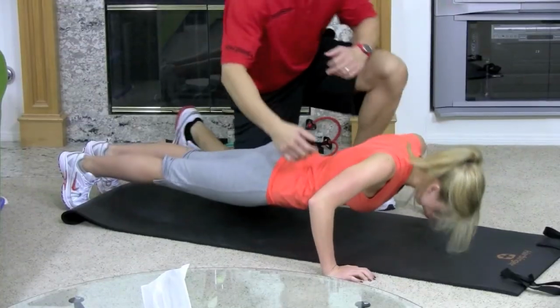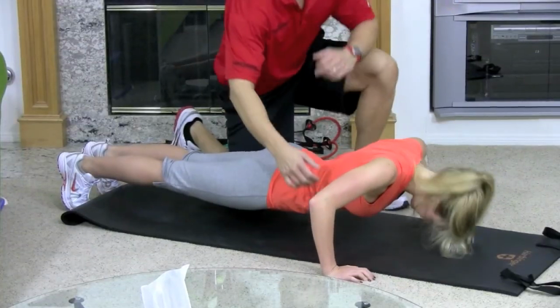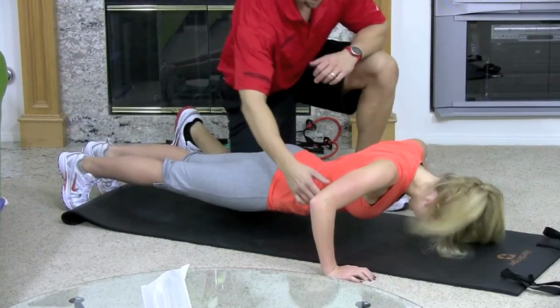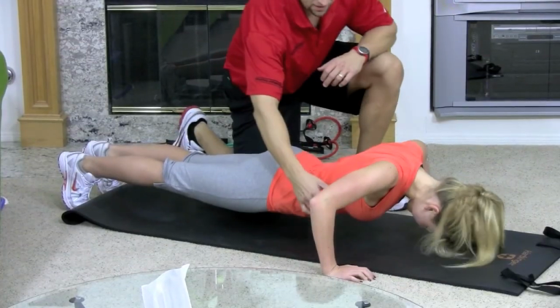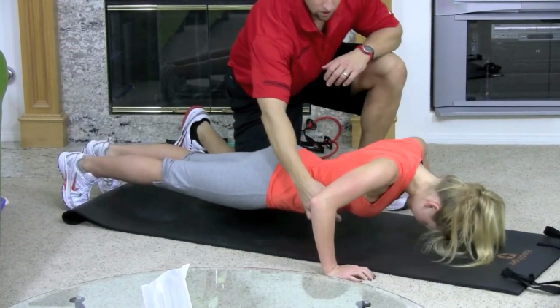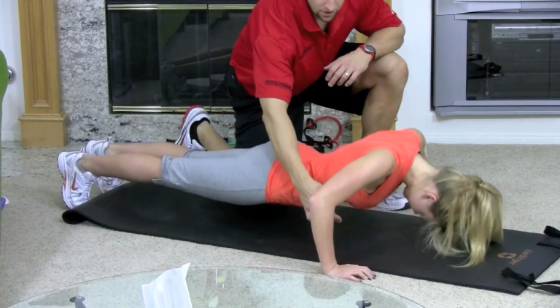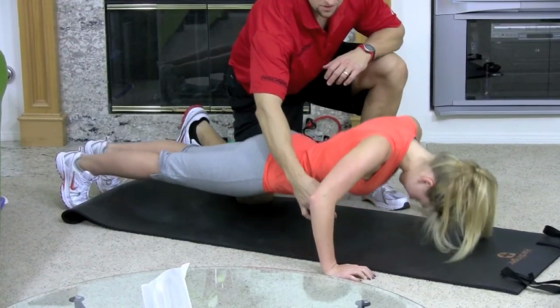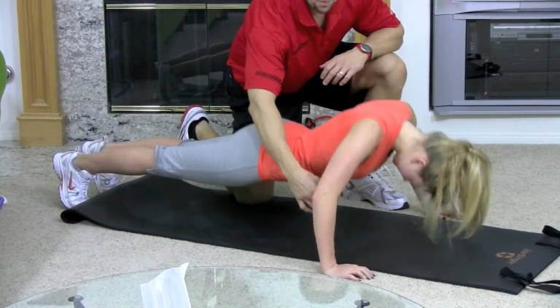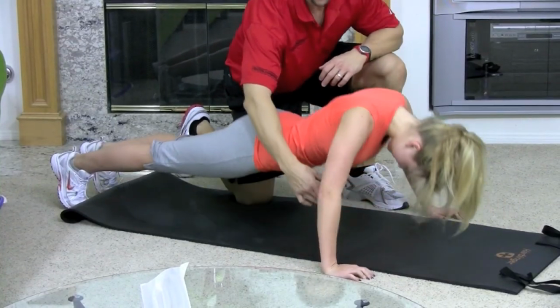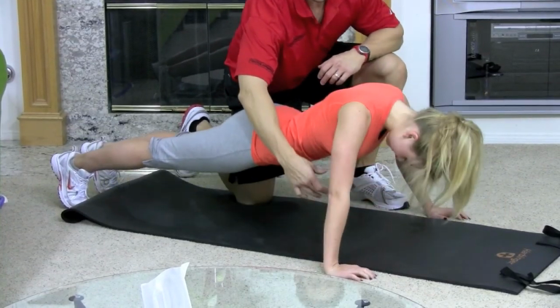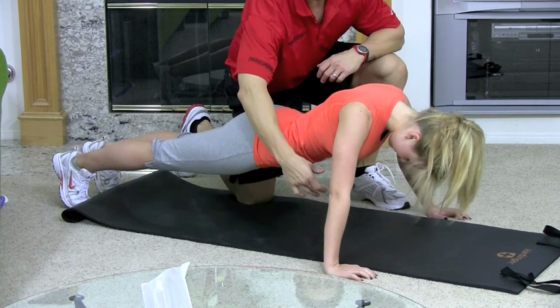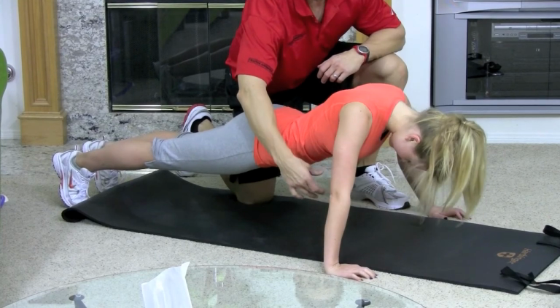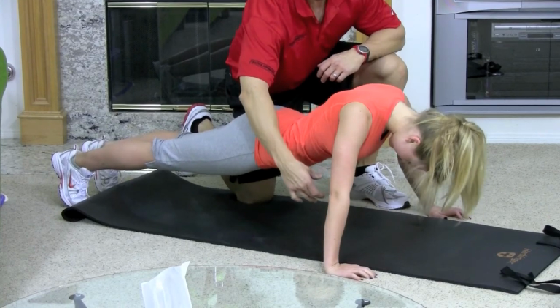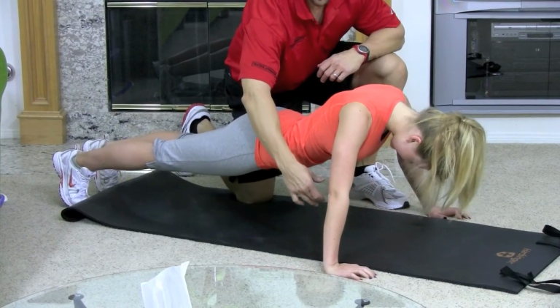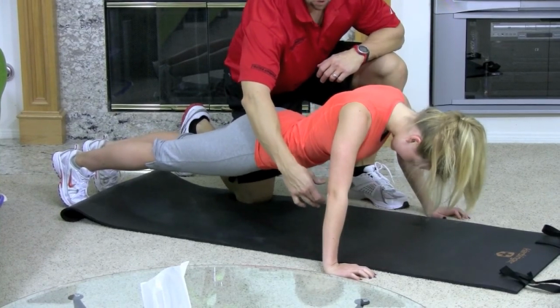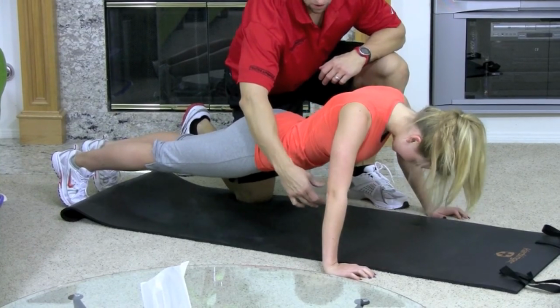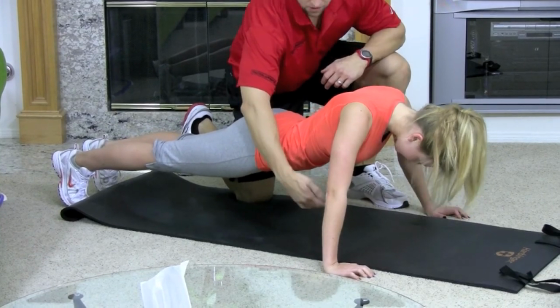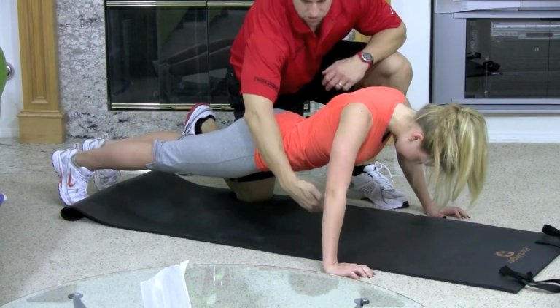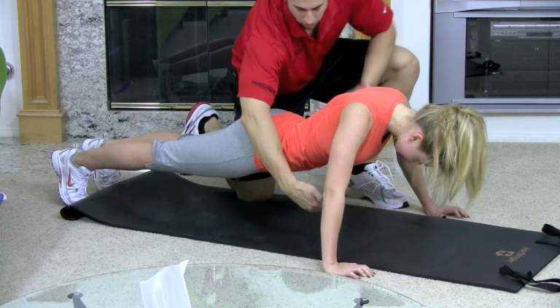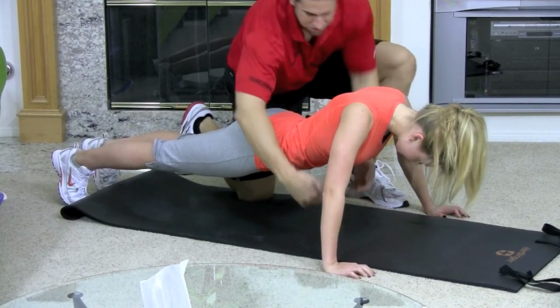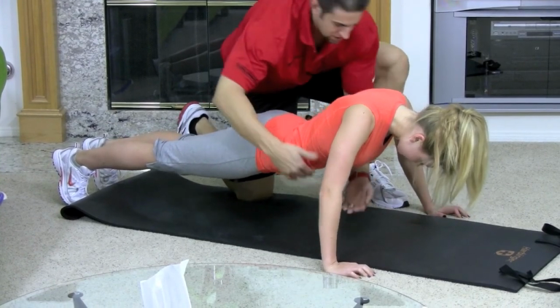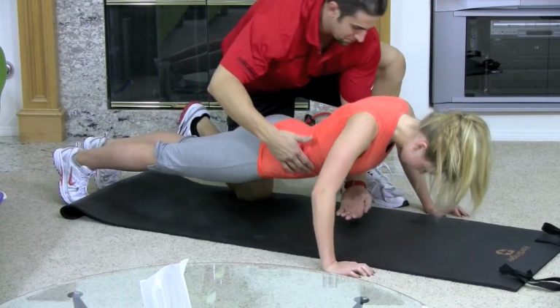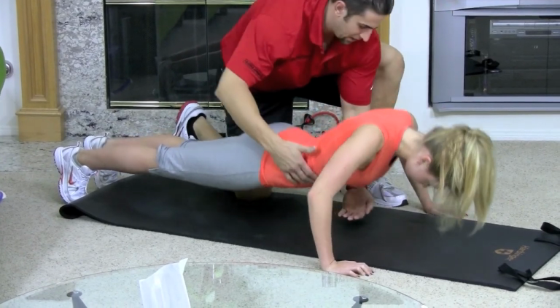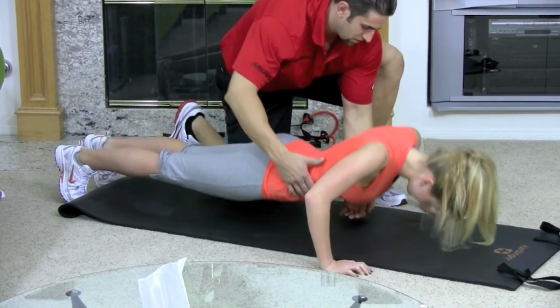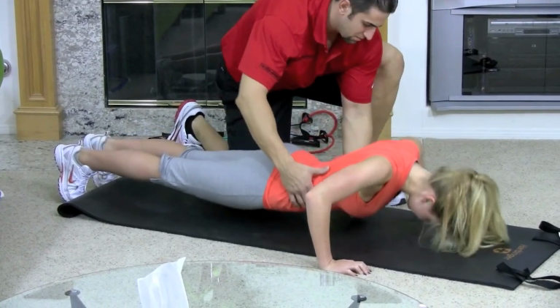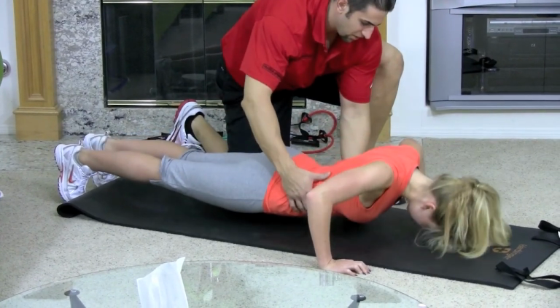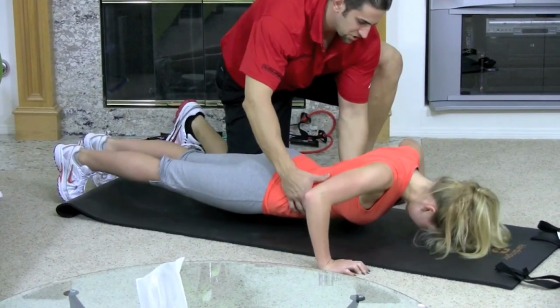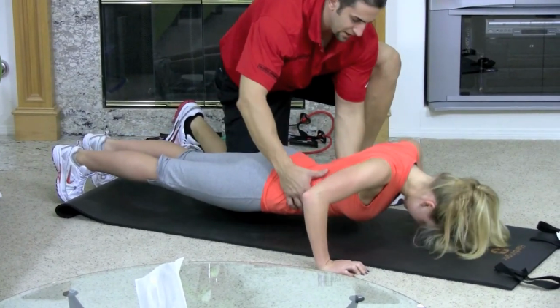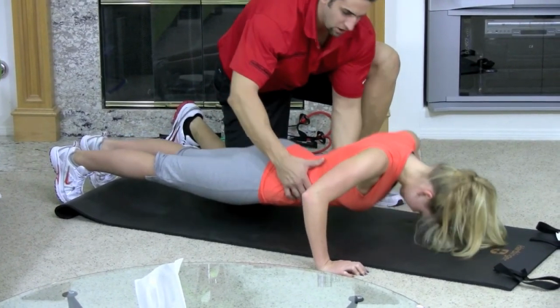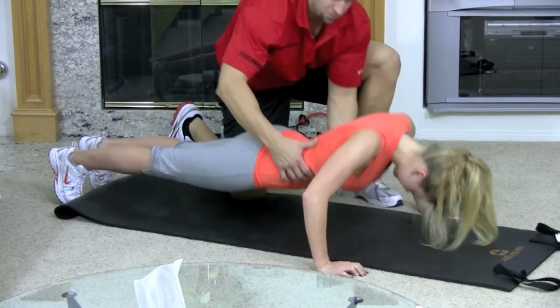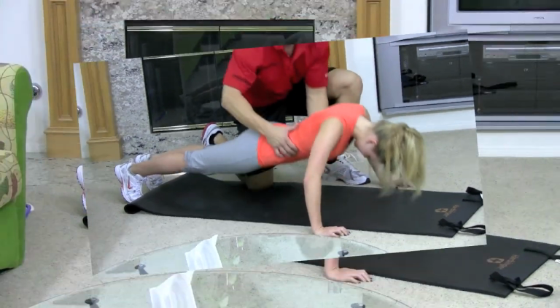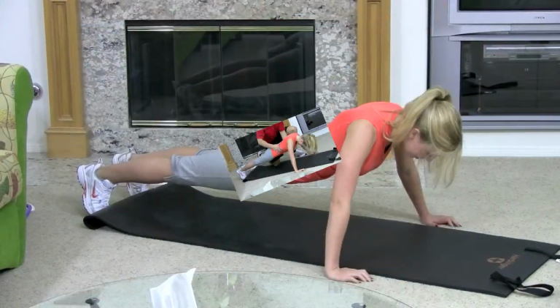You want to go down to about an inch off of the floor. Come down about an inch right there and push up.